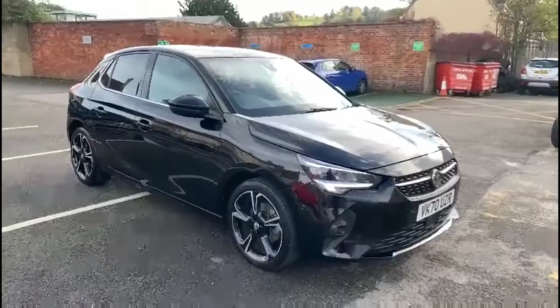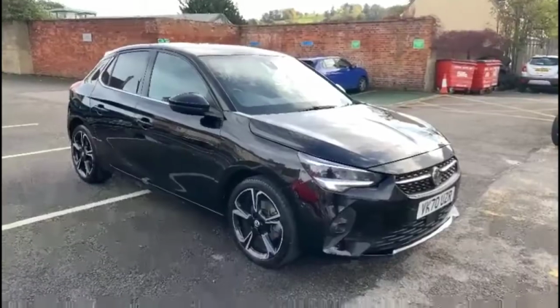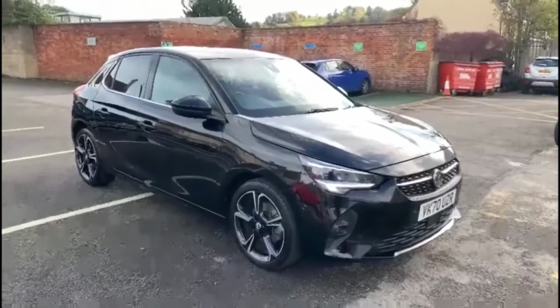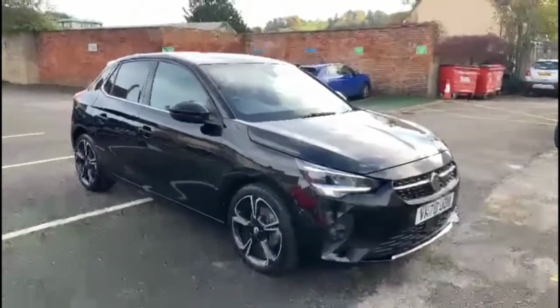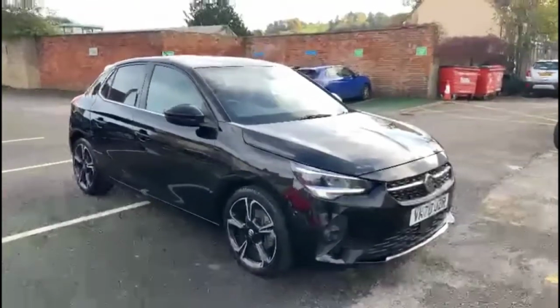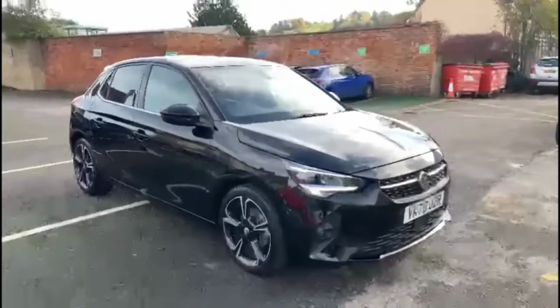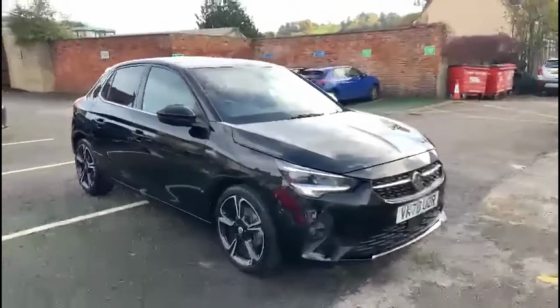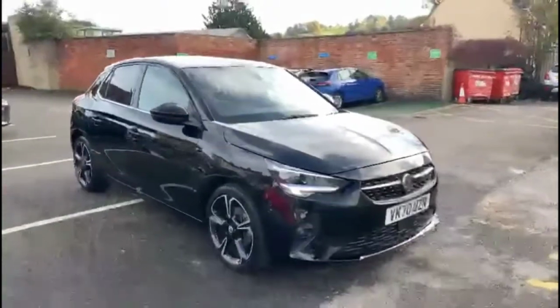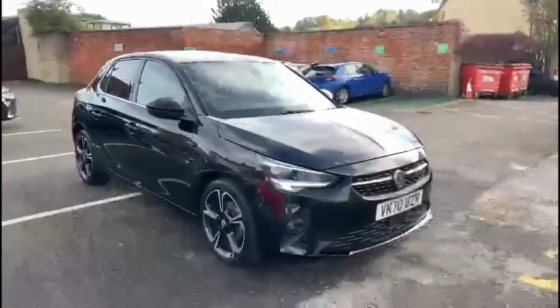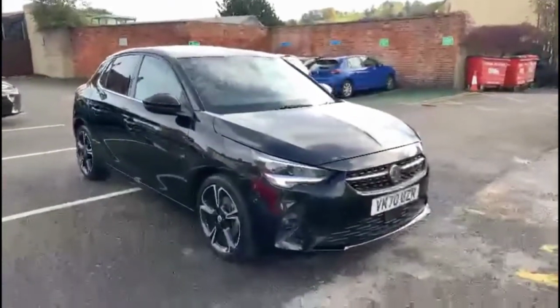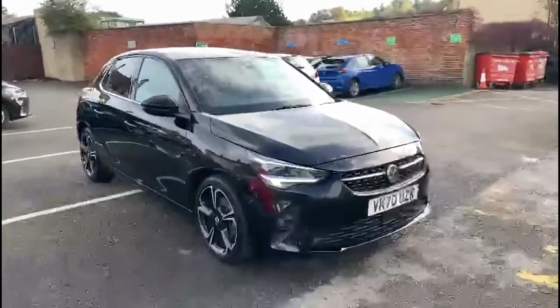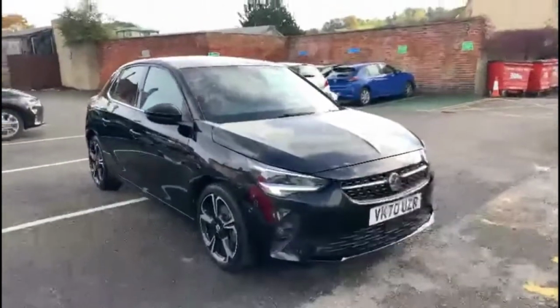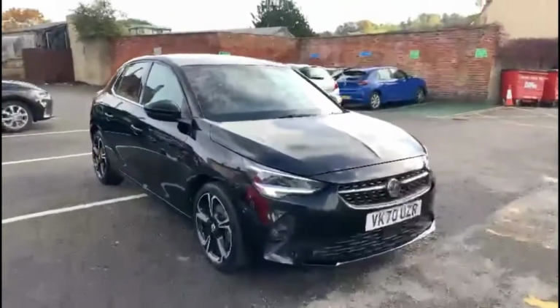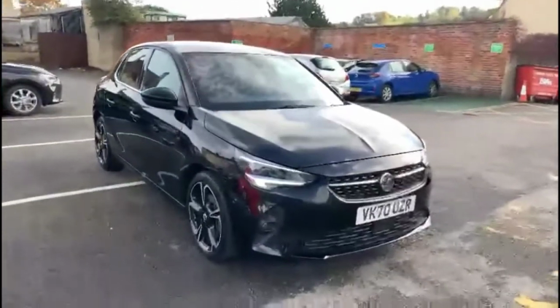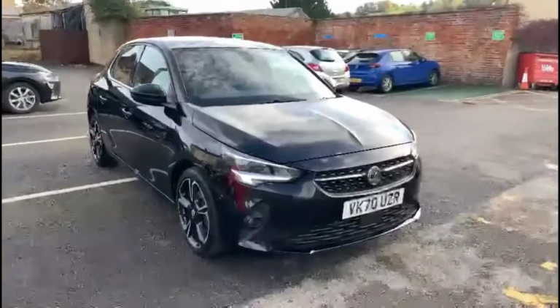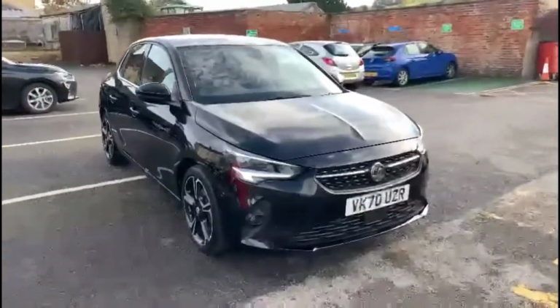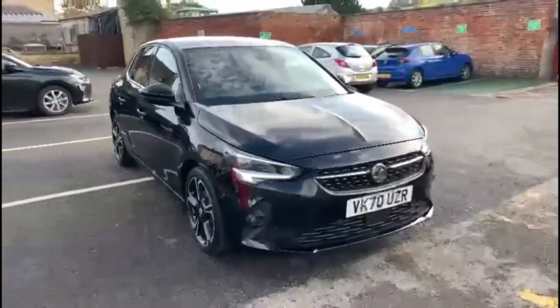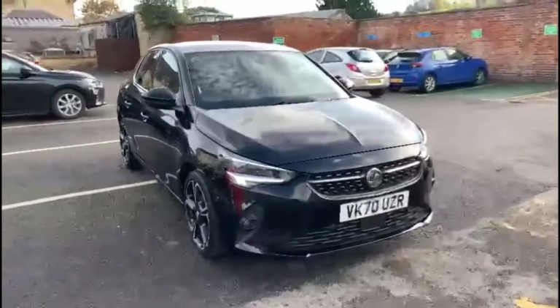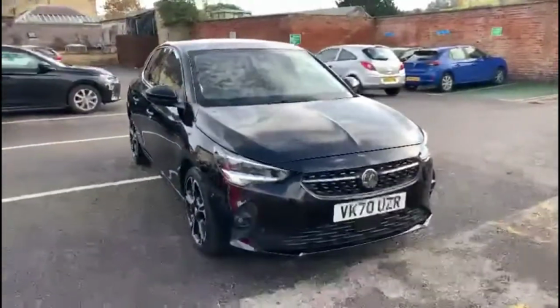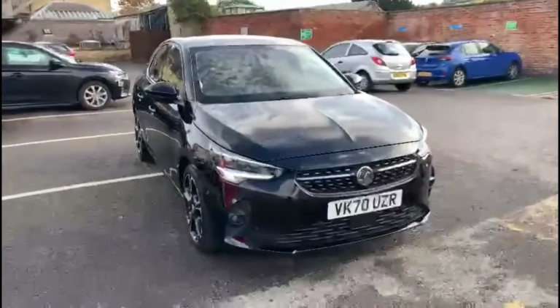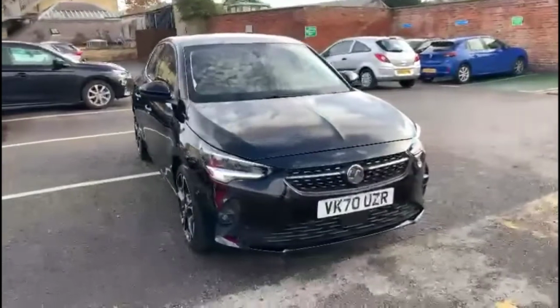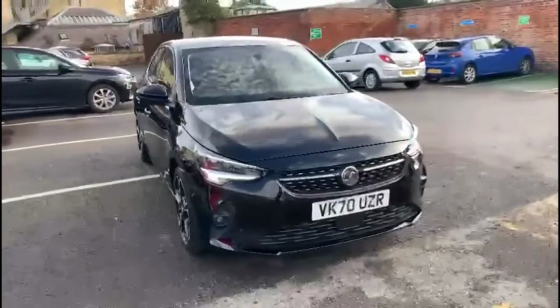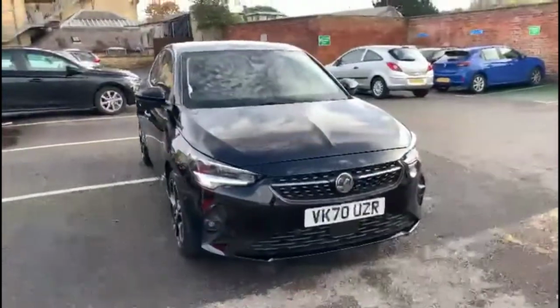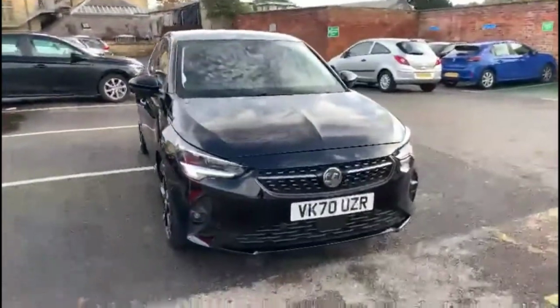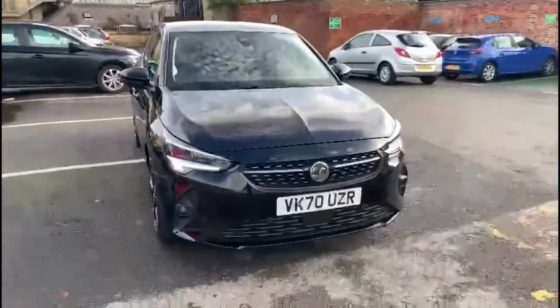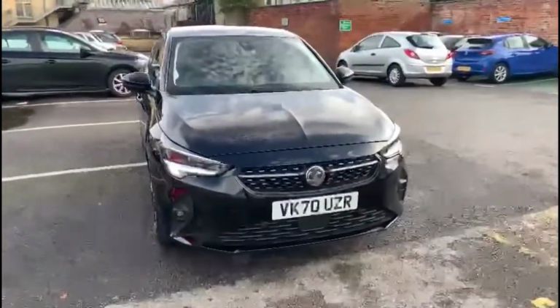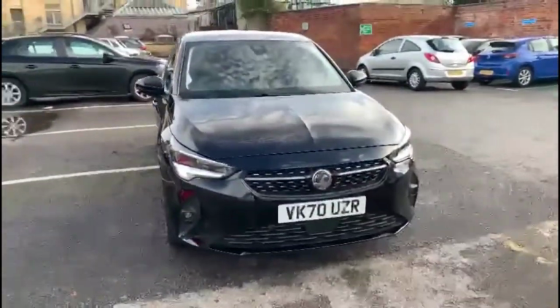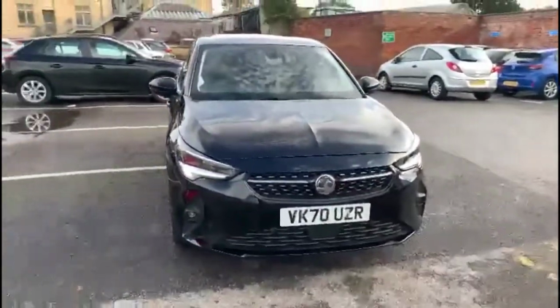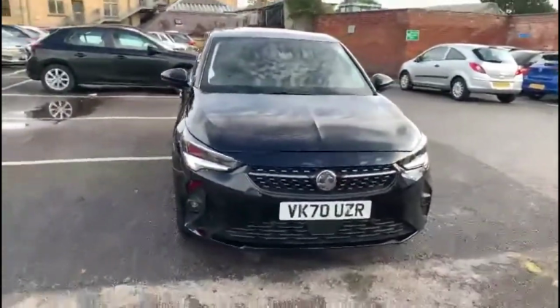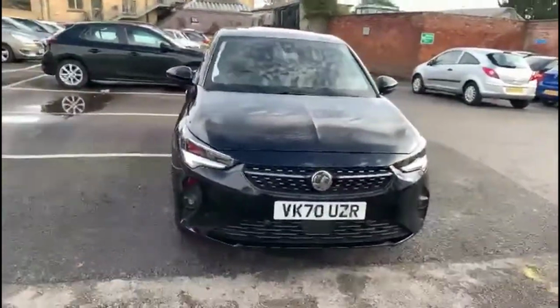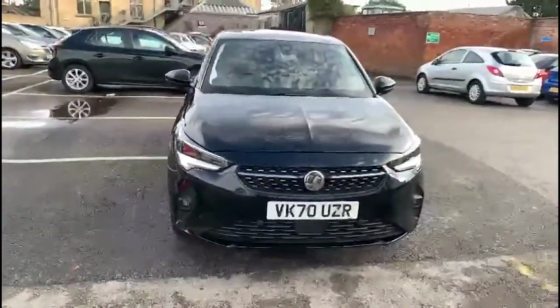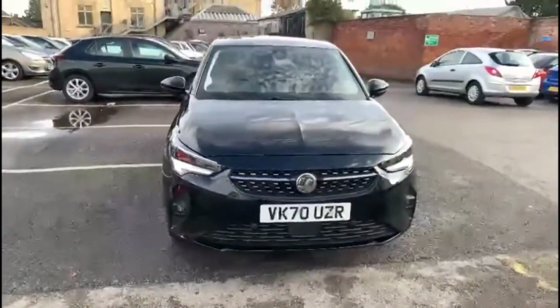Finance options are available as well as Bayless service plans. If you're interested in this vehicle, please give us a call at Bayless Vauxhall.